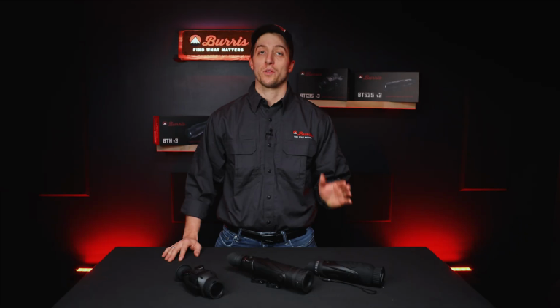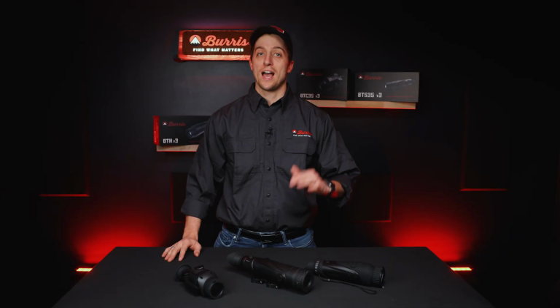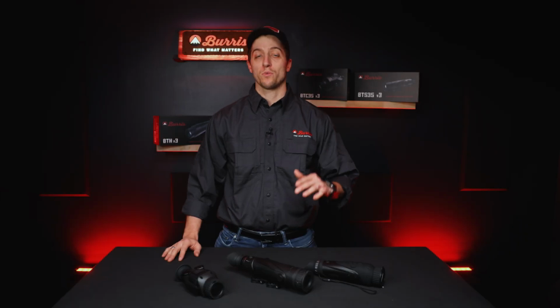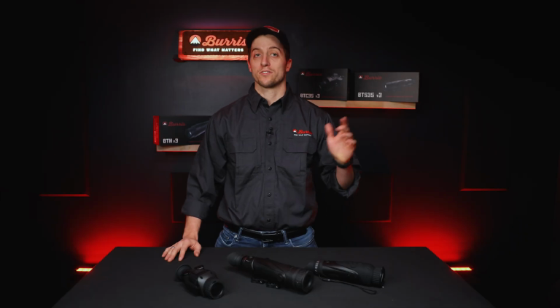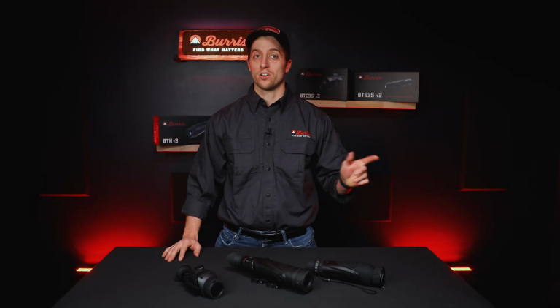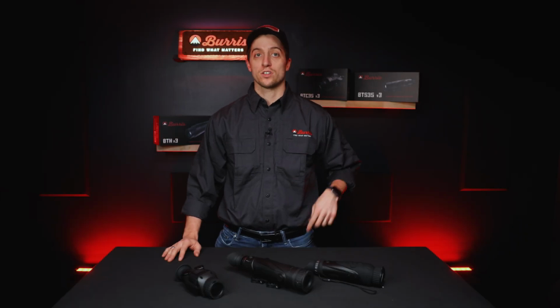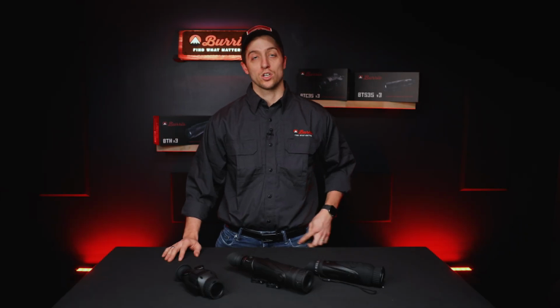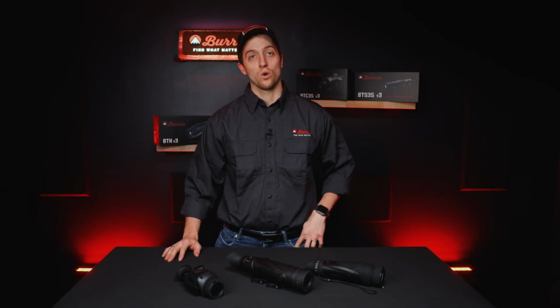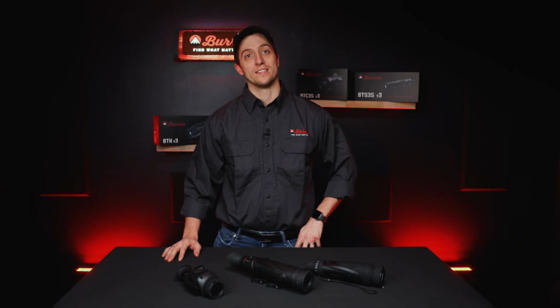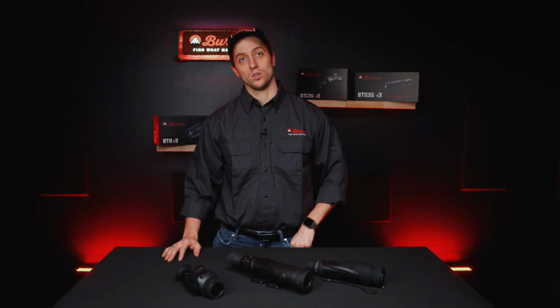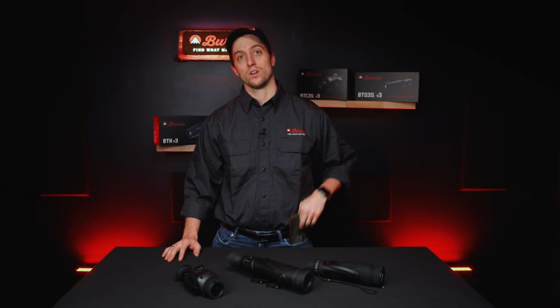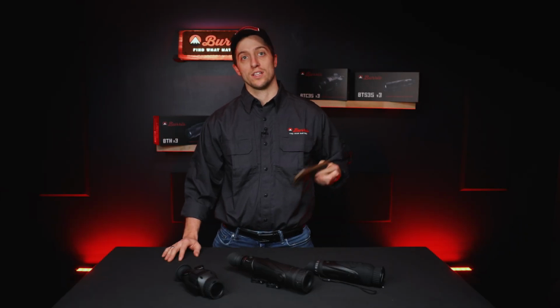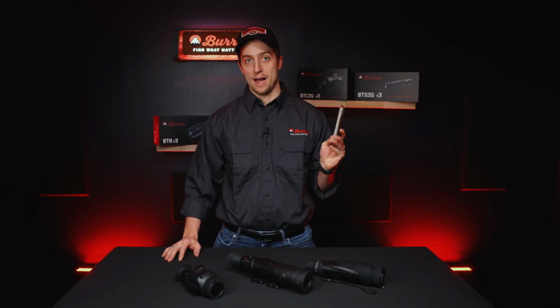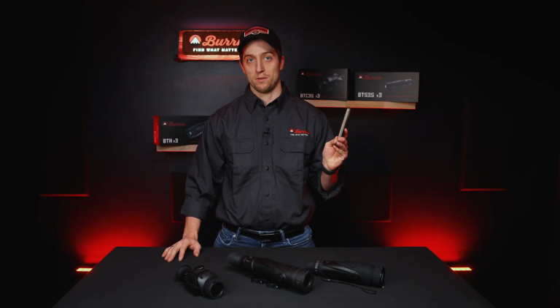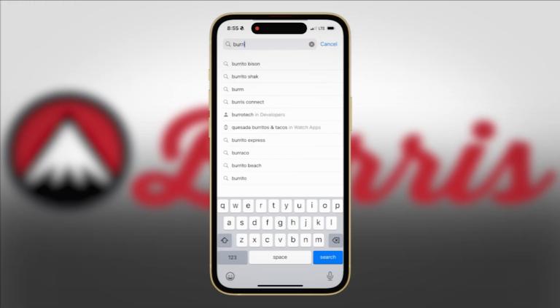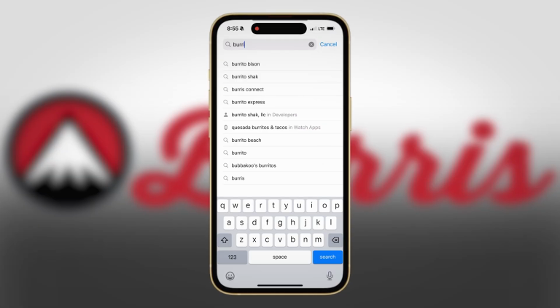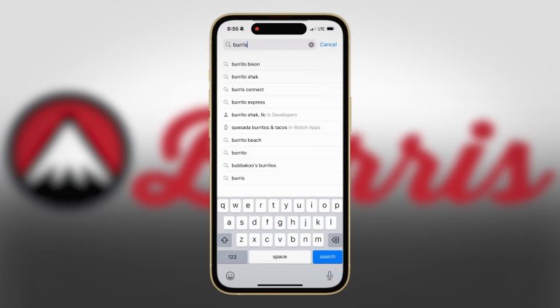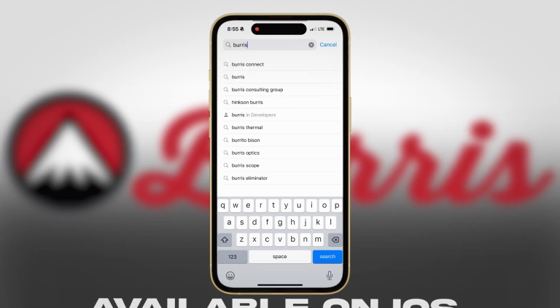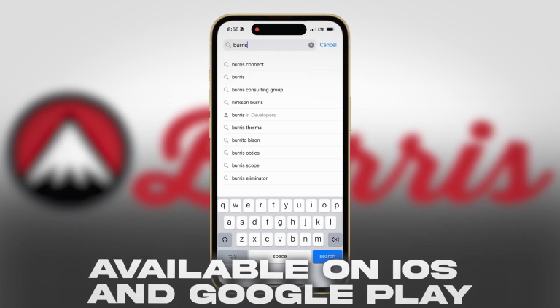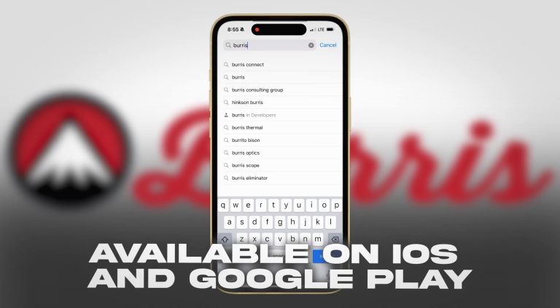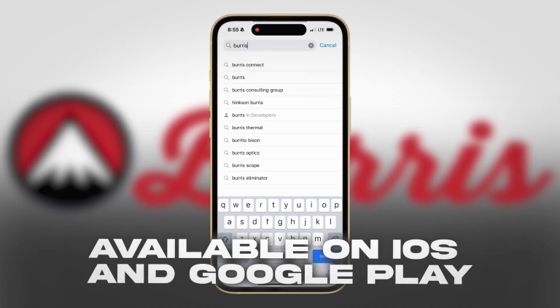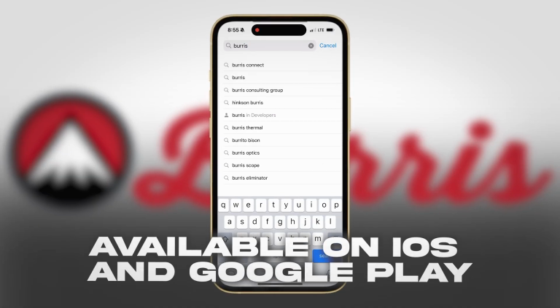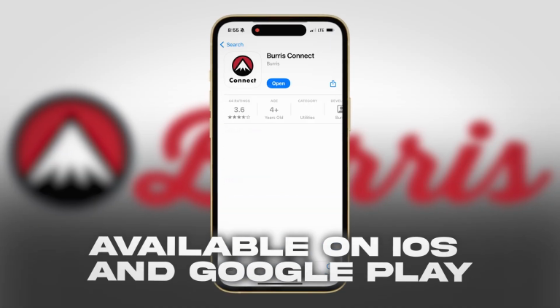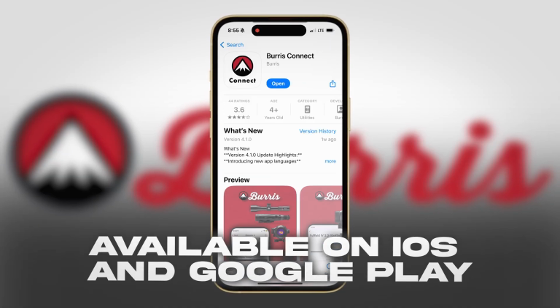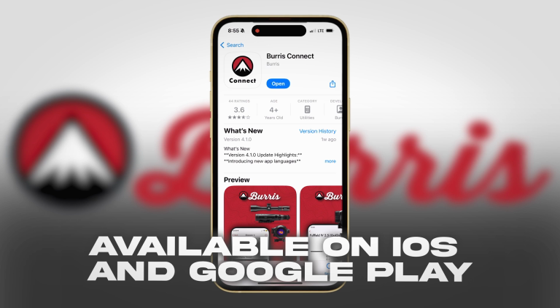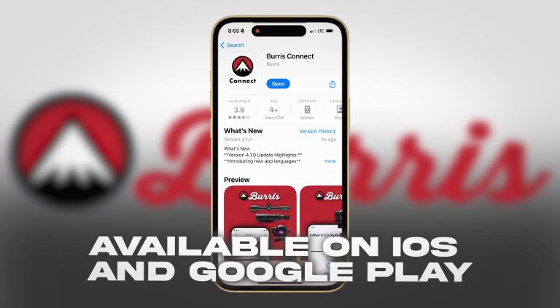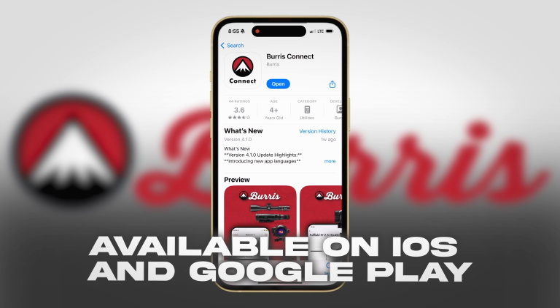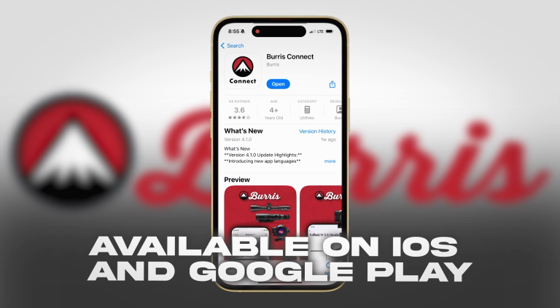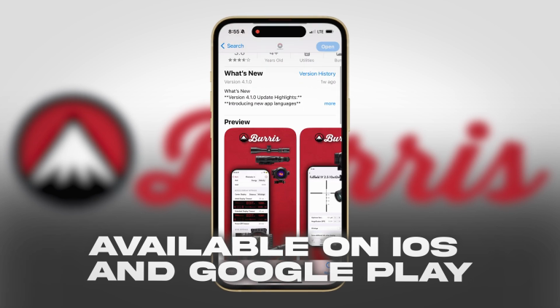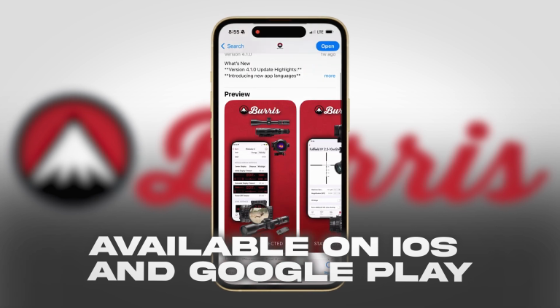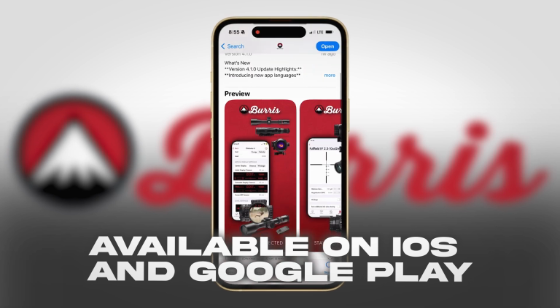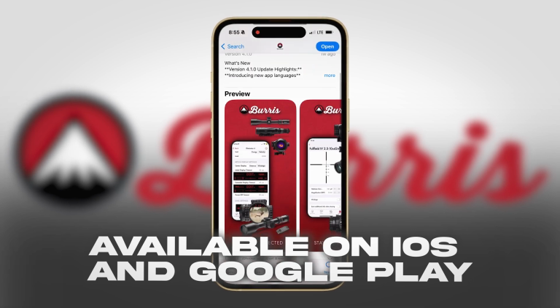So now that we have it, we first have to go and download the app. You can find this at the Apple App Store, so hop into the App Store and download the app.